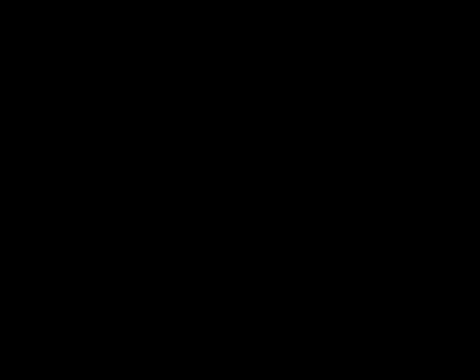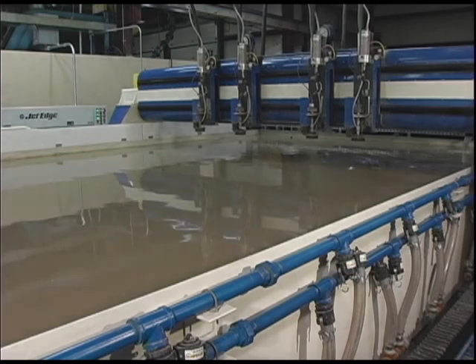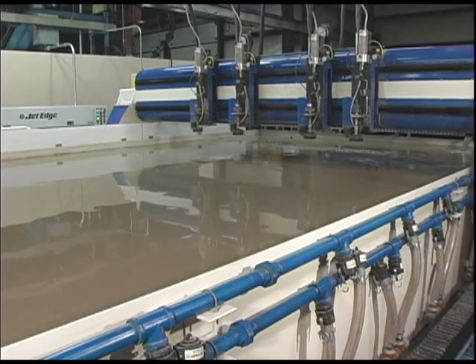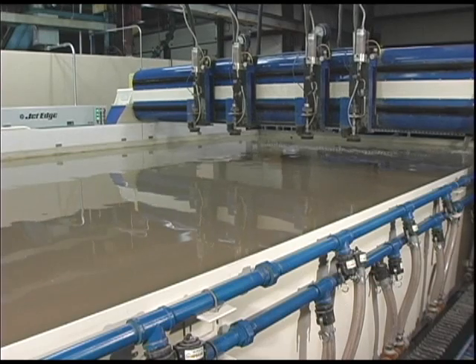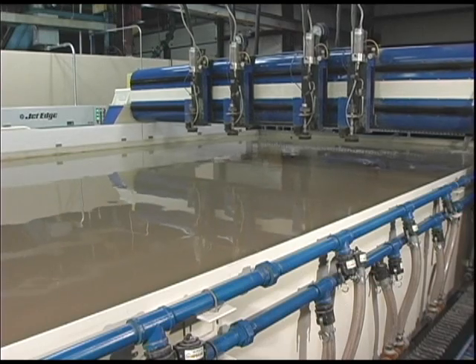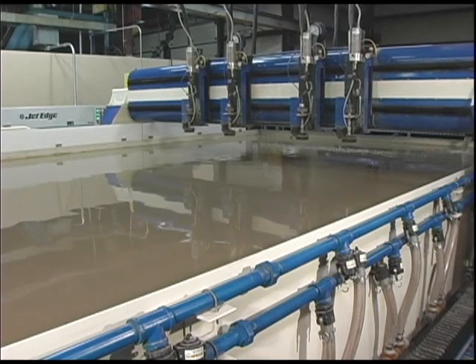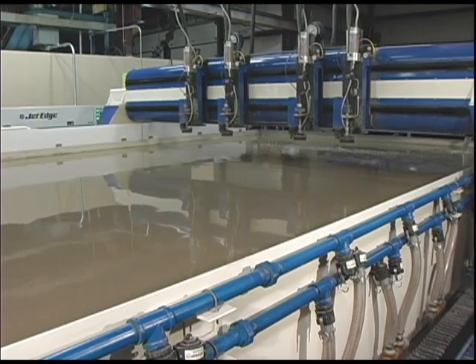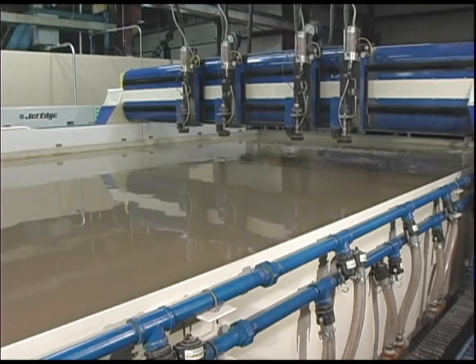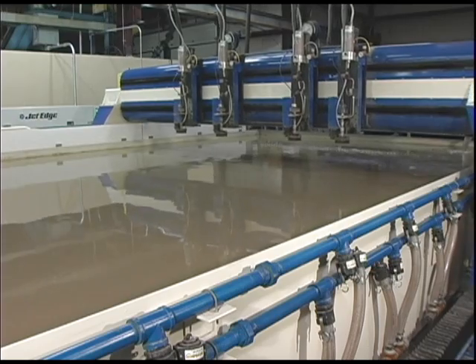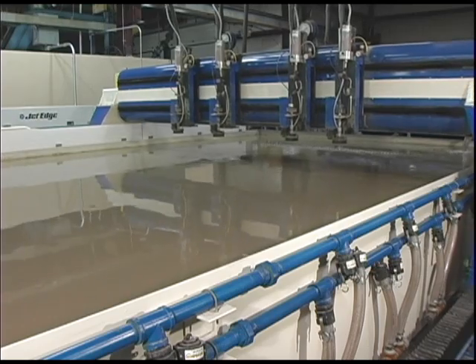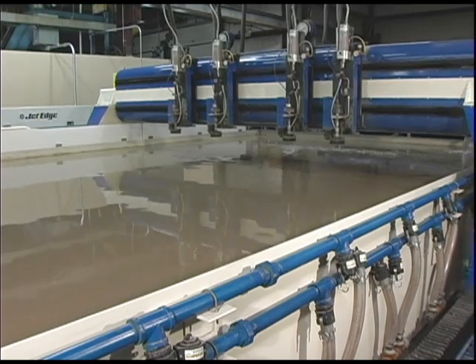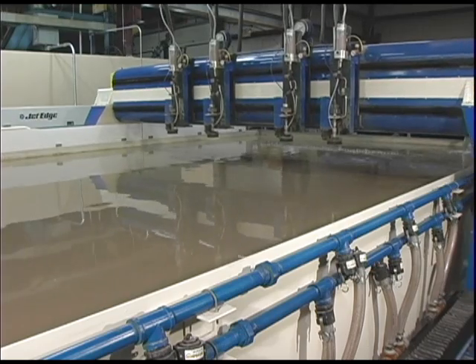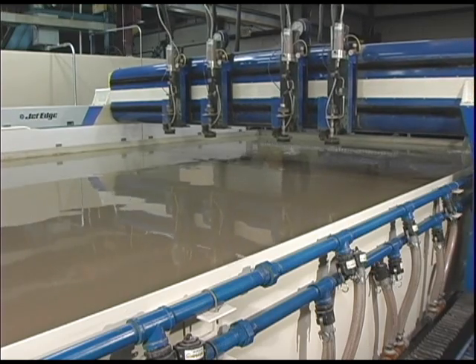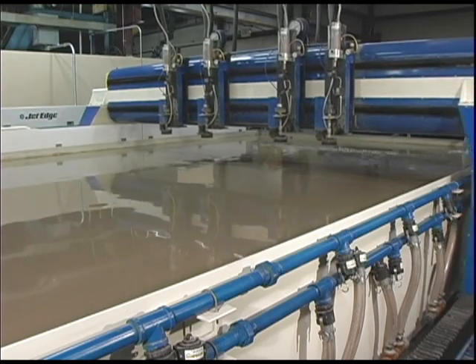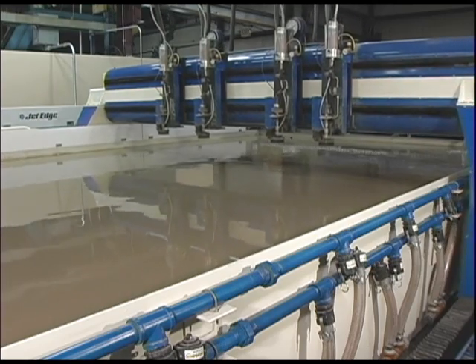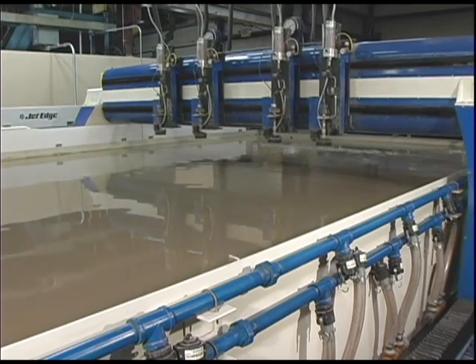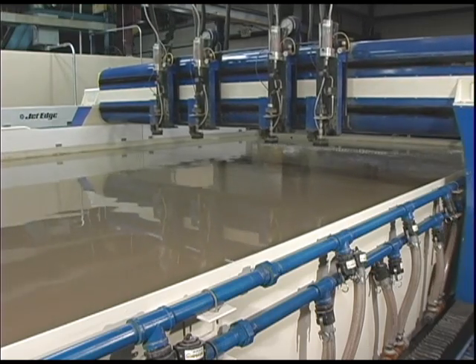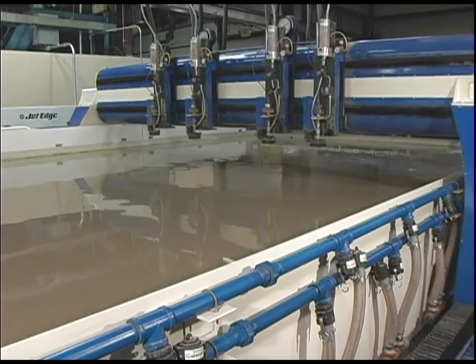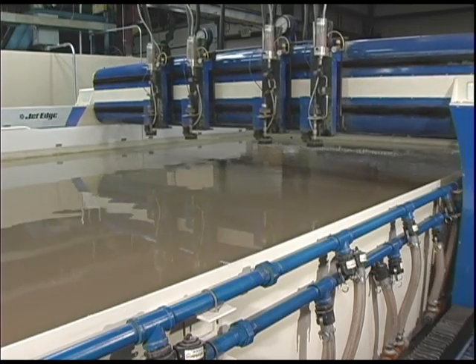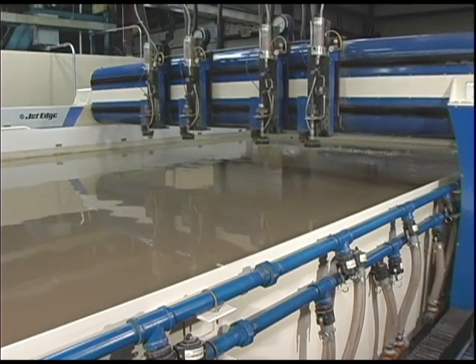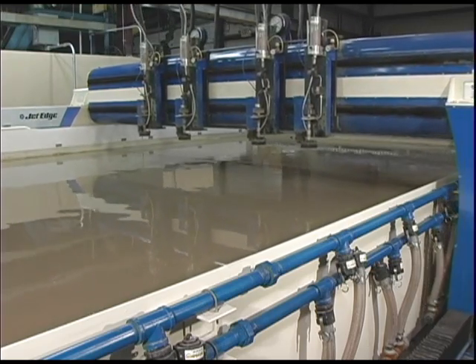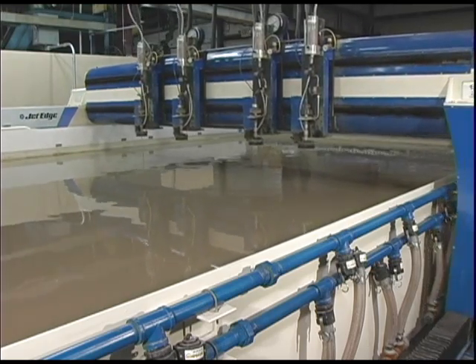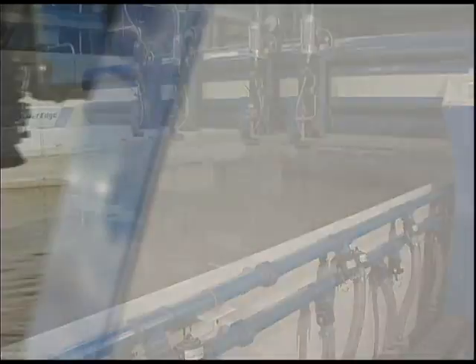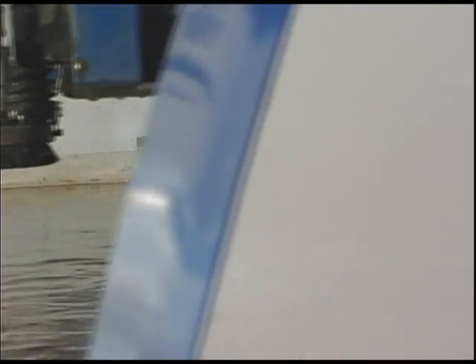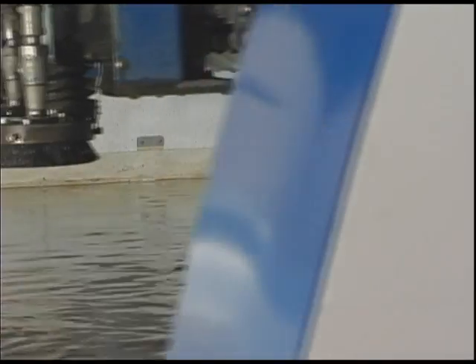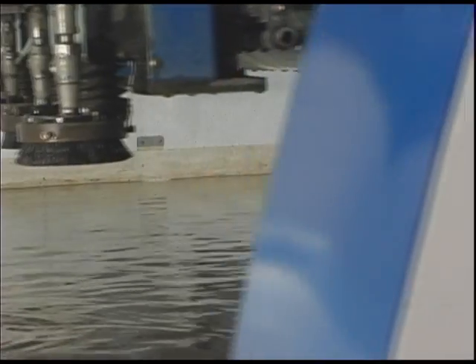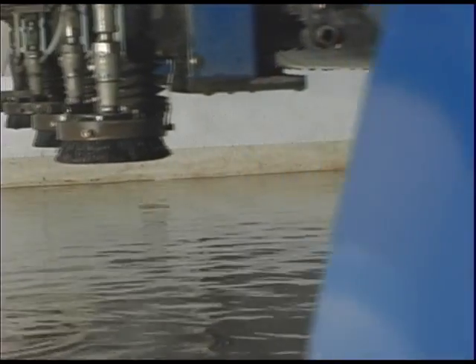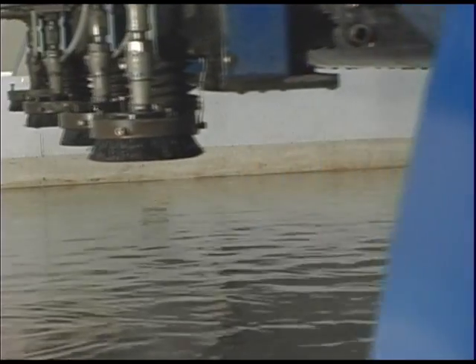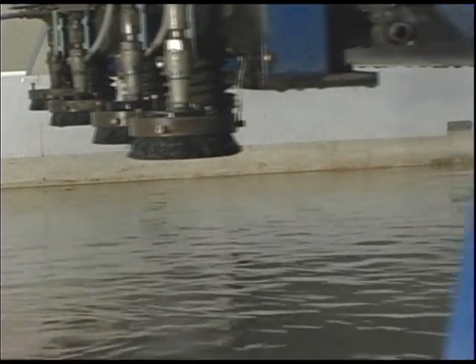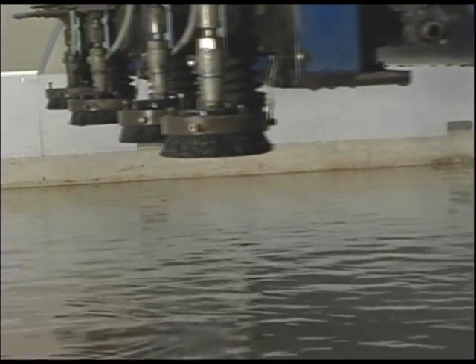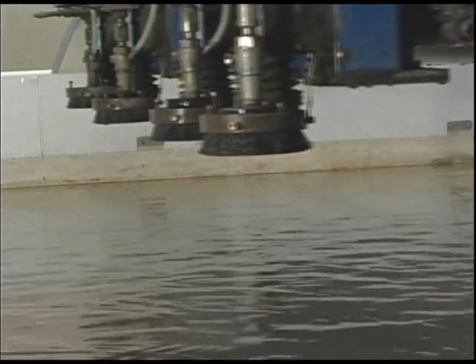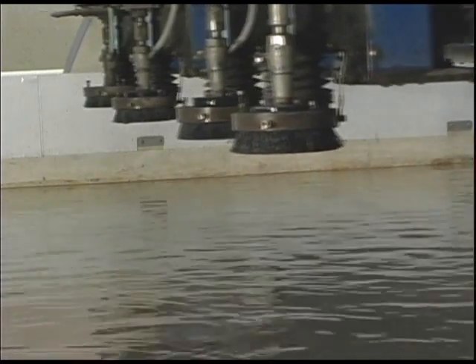A waterjet cutter is a tool capable of slicing into metal and other materials using a jet of water at high velocity and pressure.